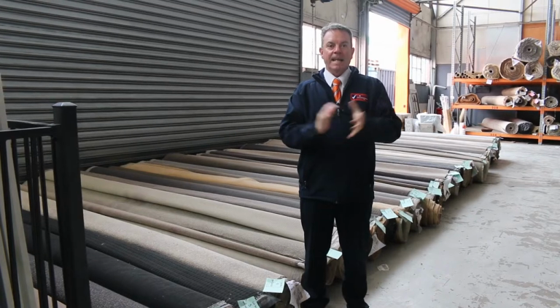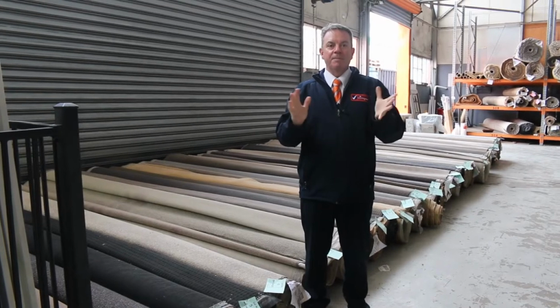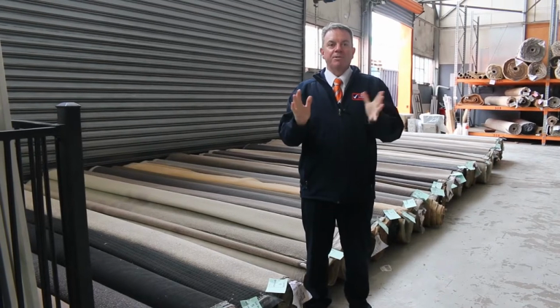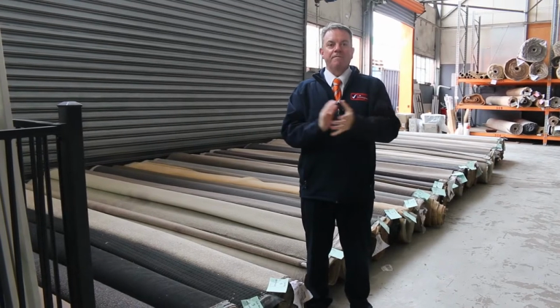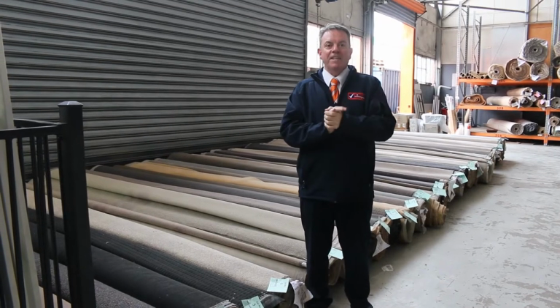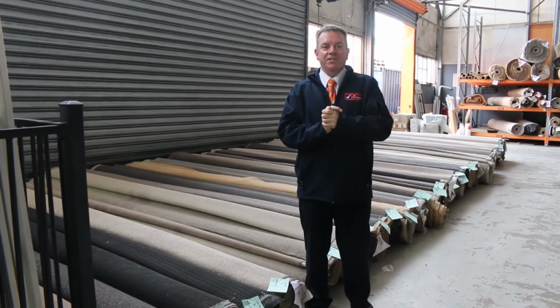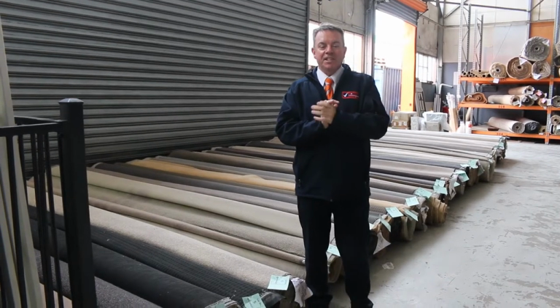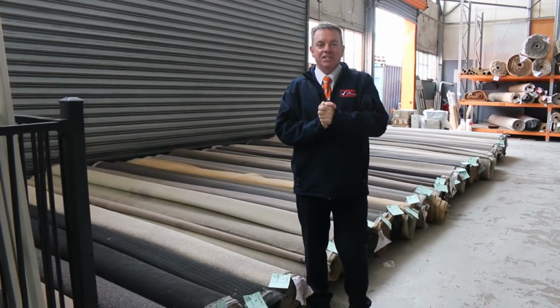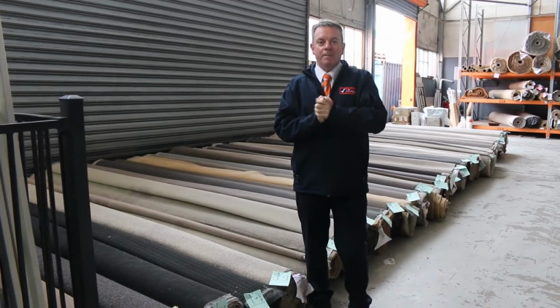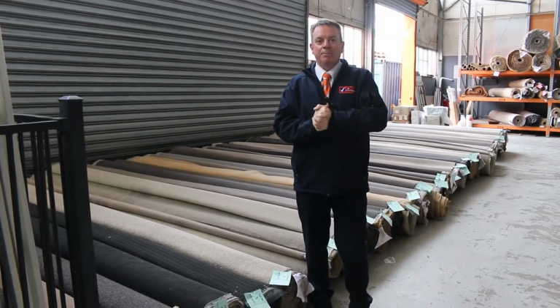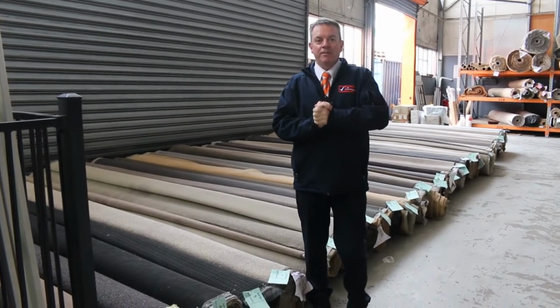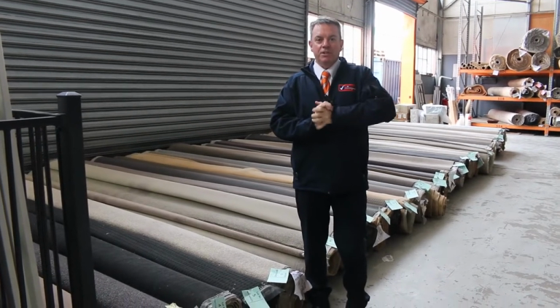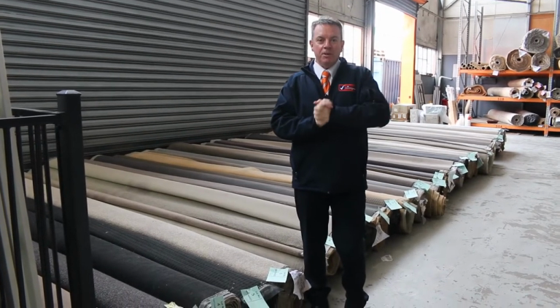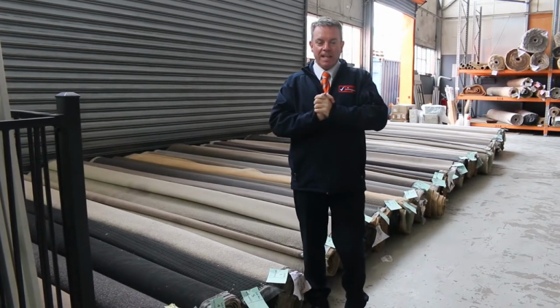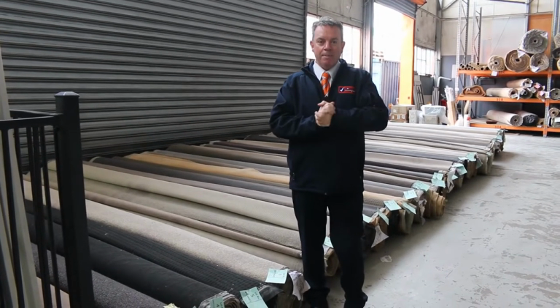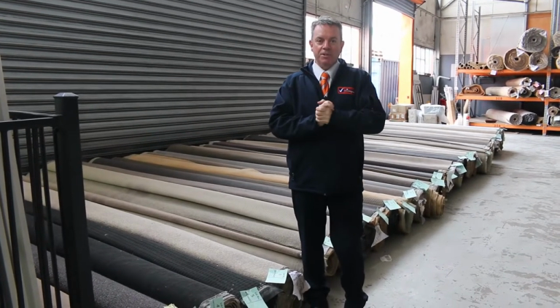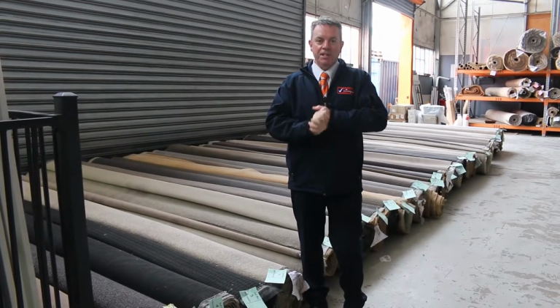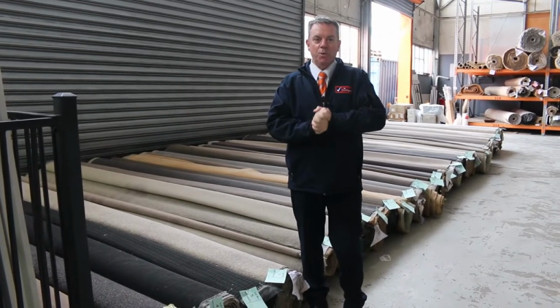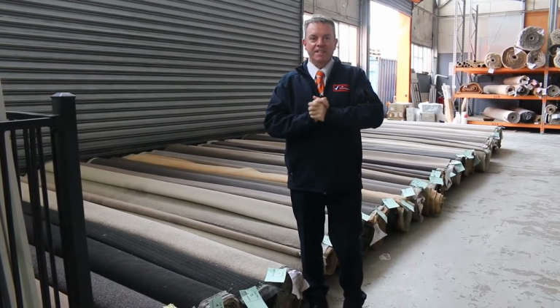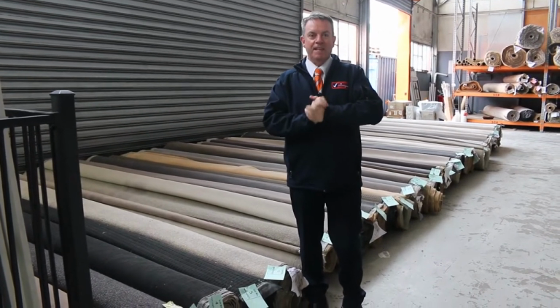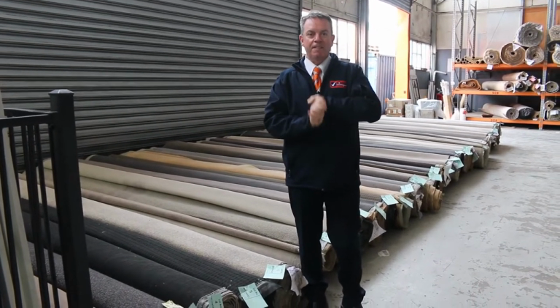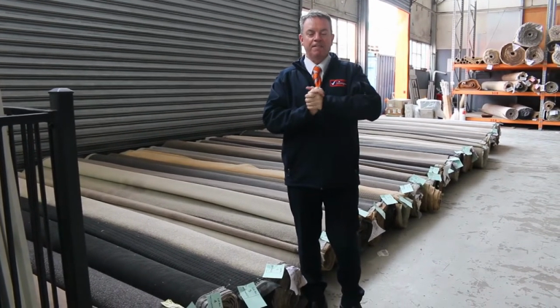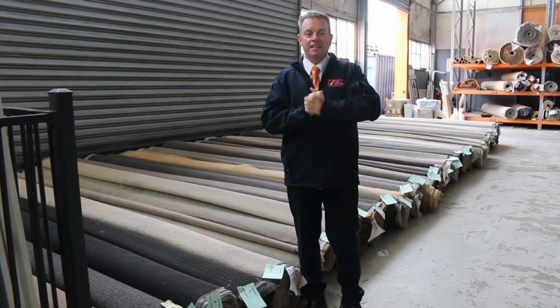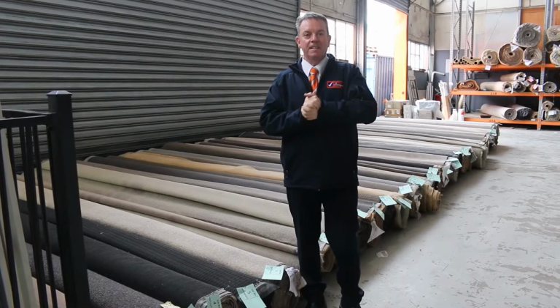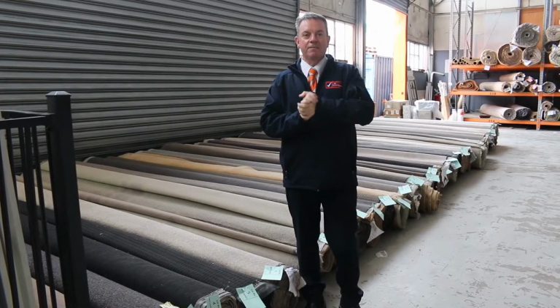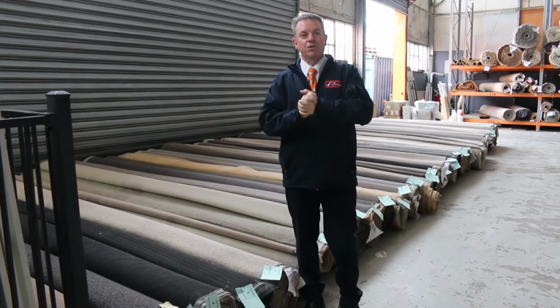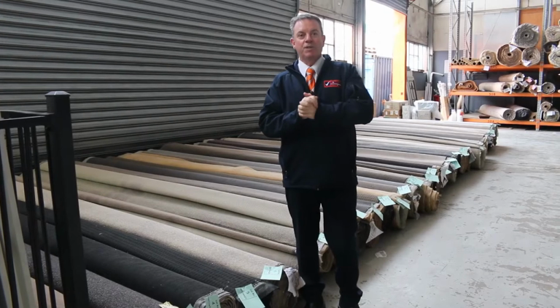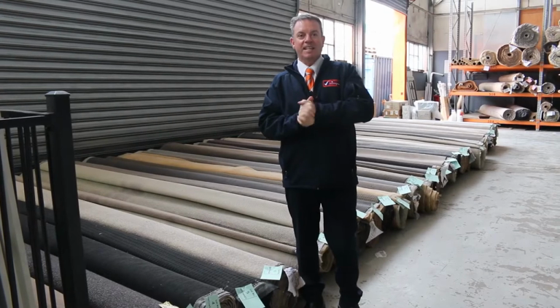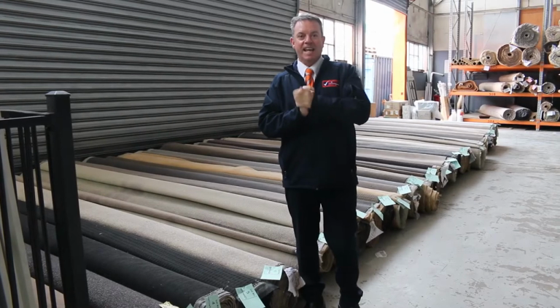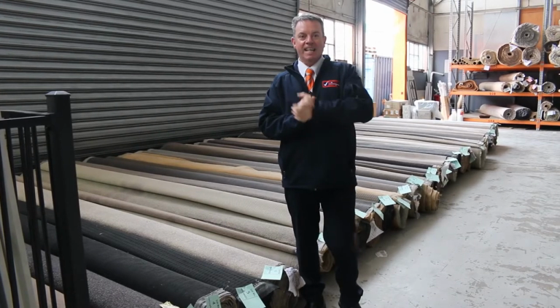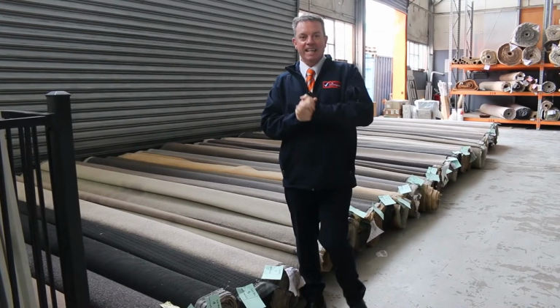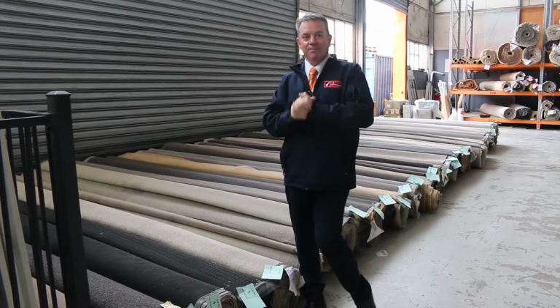G'day, I'm John from Fowls Auction Sales. I'm here to preview tomorrow's Carpet Auction. It's Wednesday the 15th of June at 10 a.m.